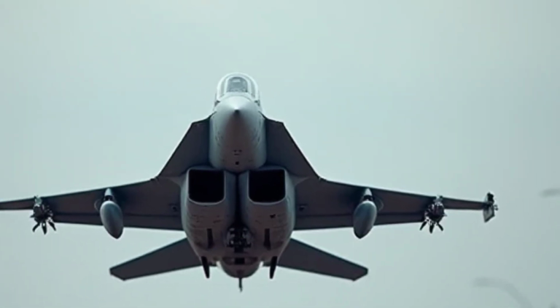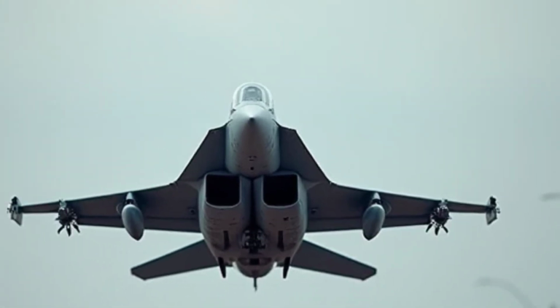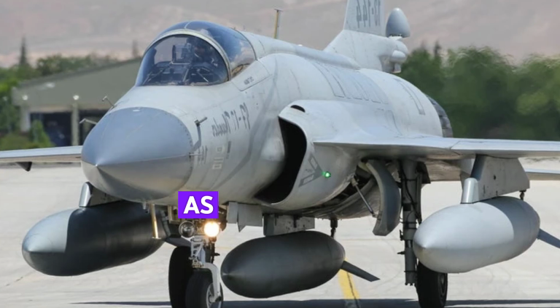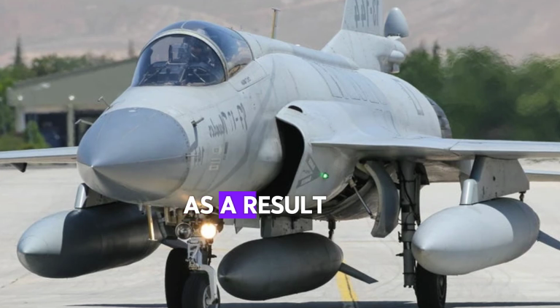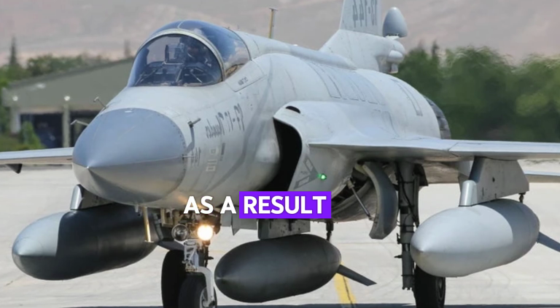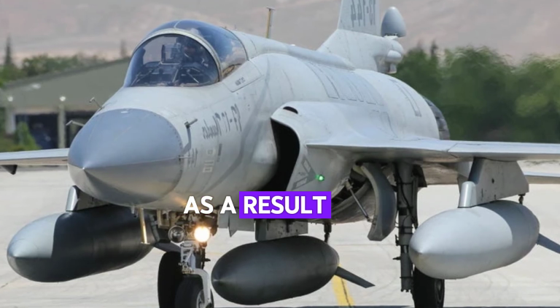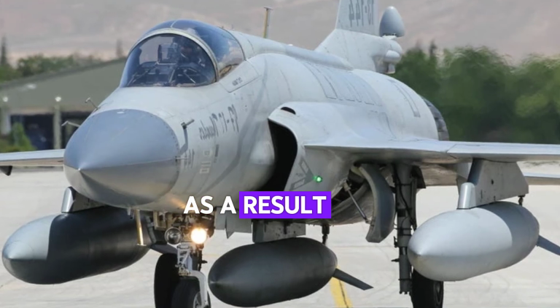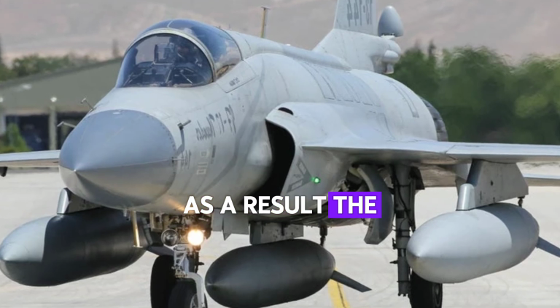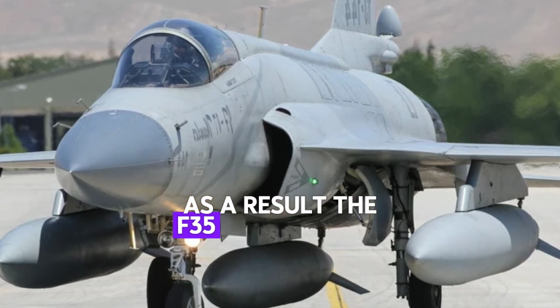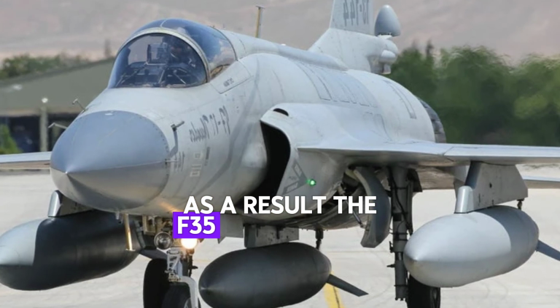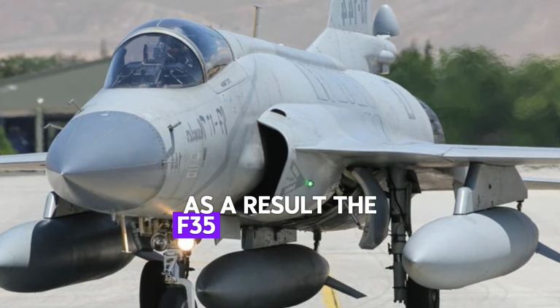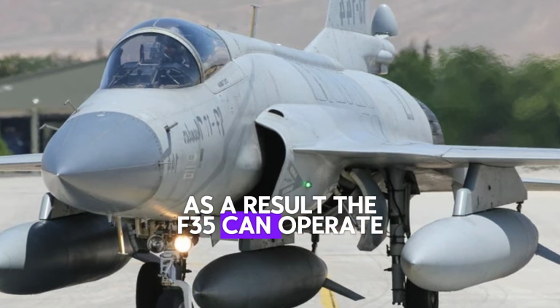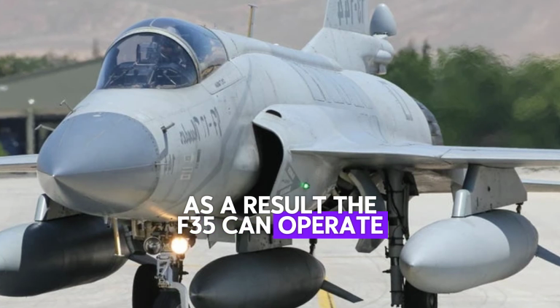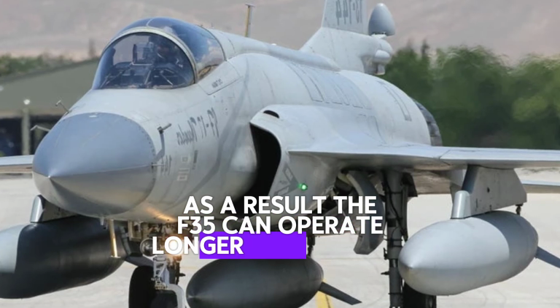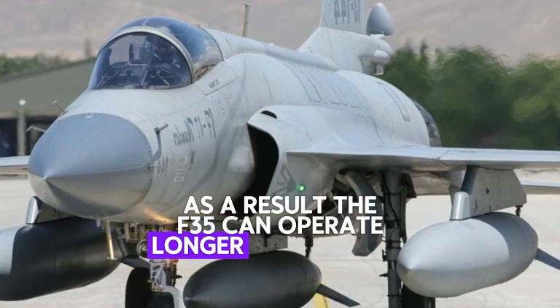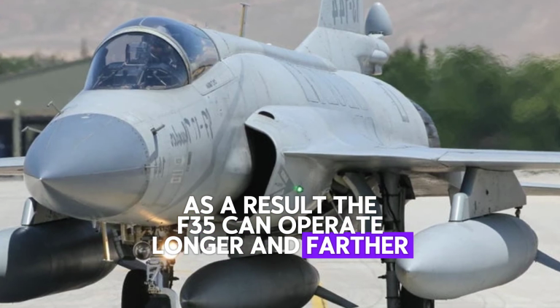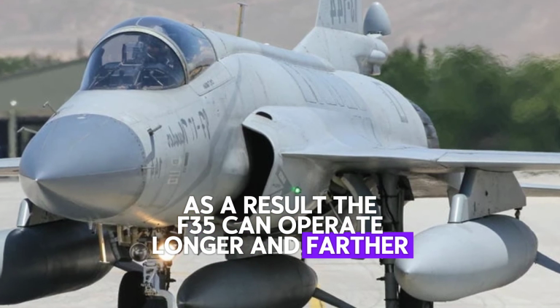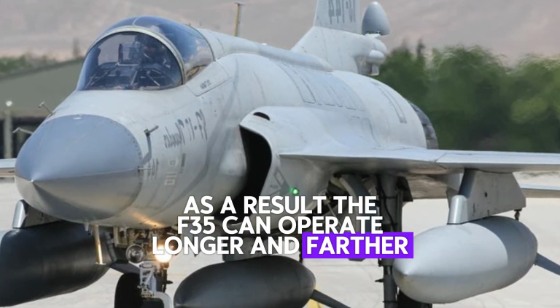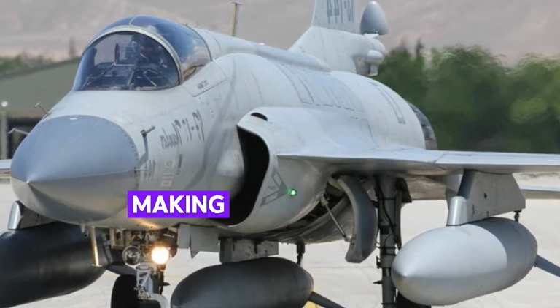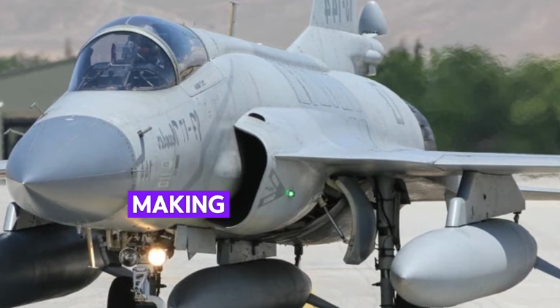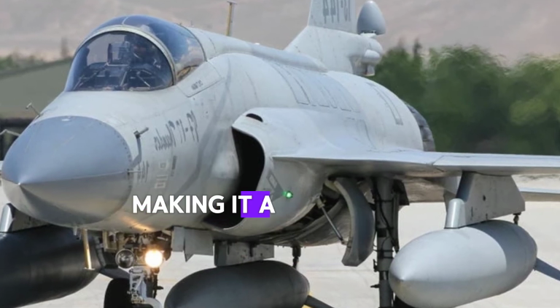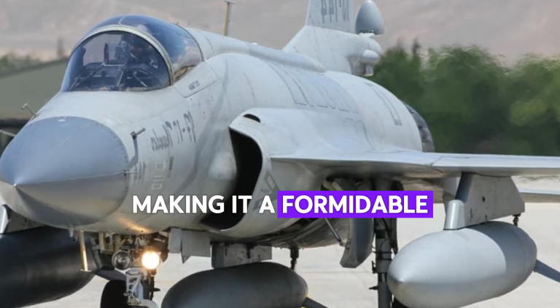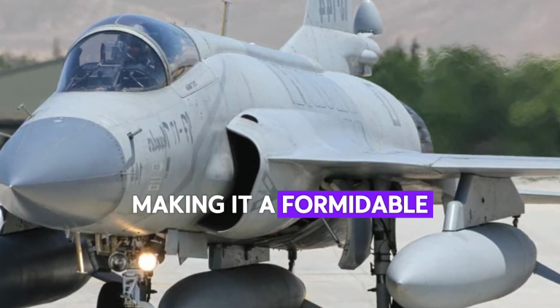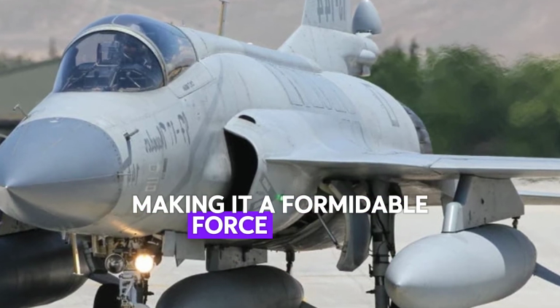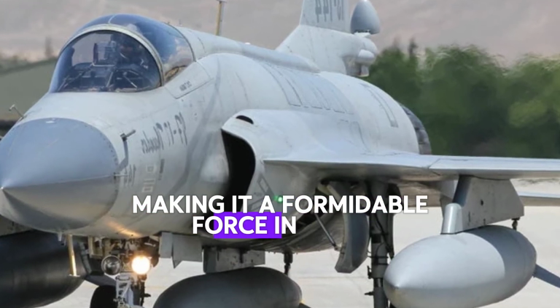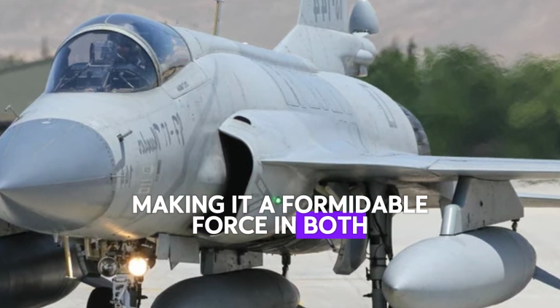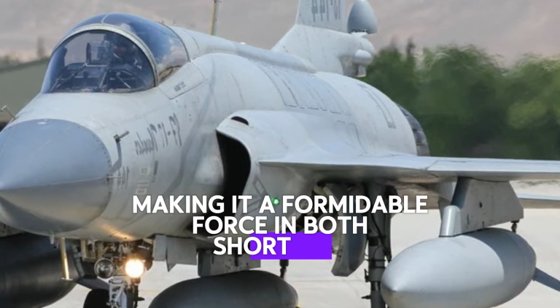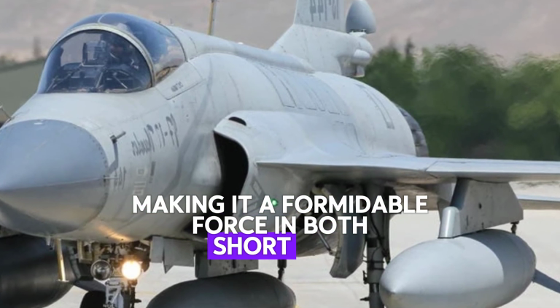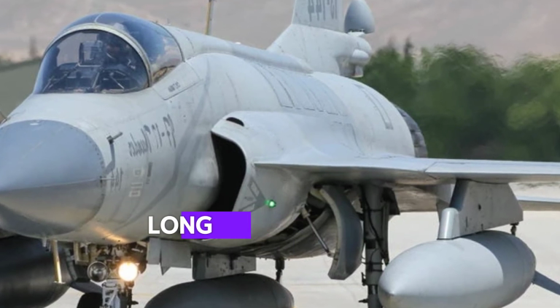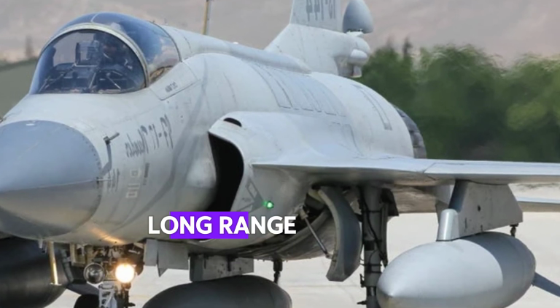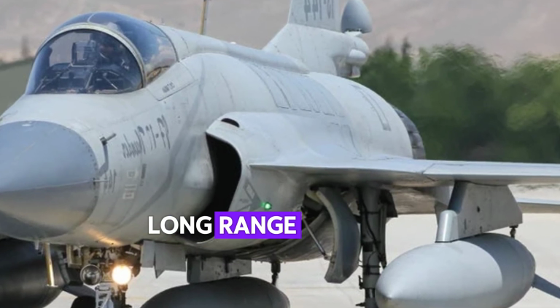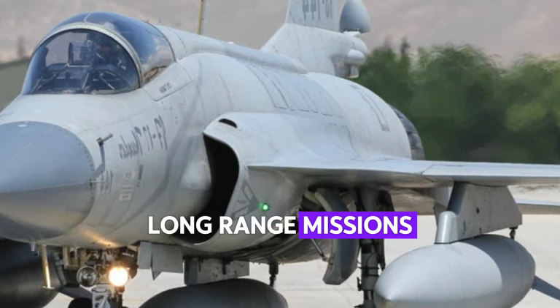As a result, the F-35 can operate longer and farther, making it a formidable force in both short- and long-range missions.